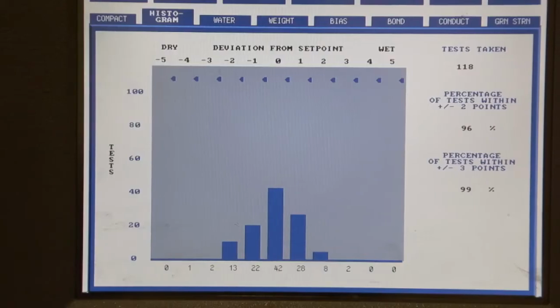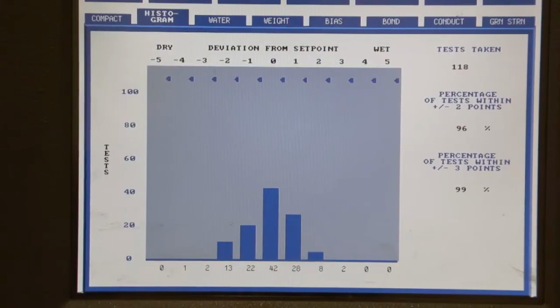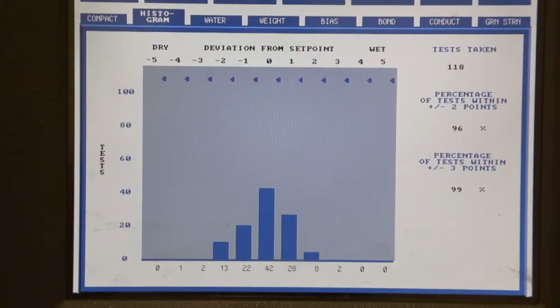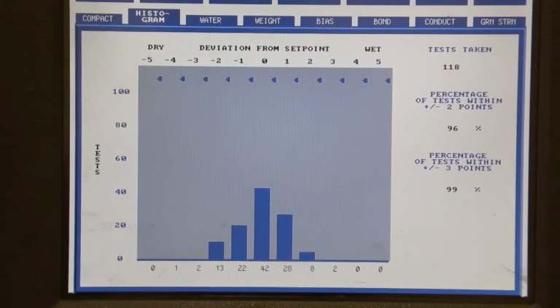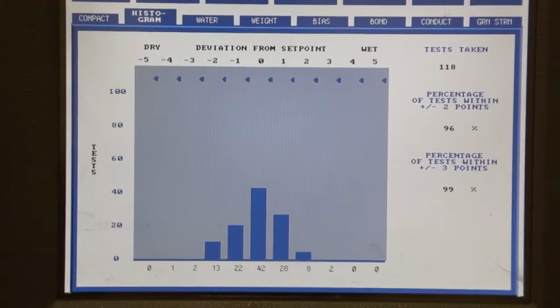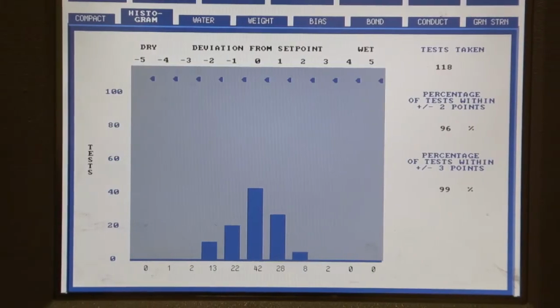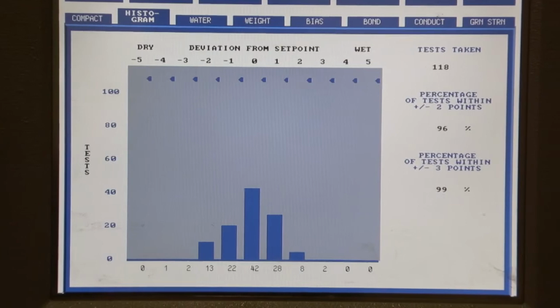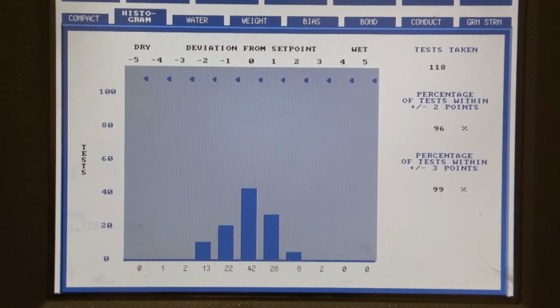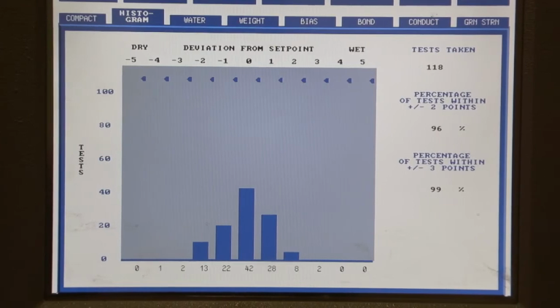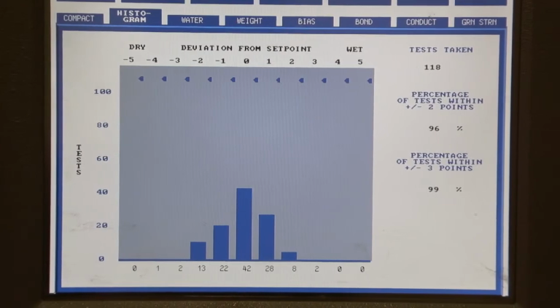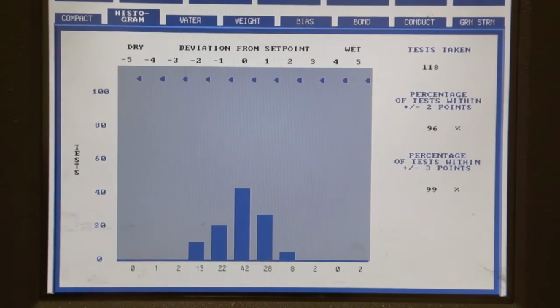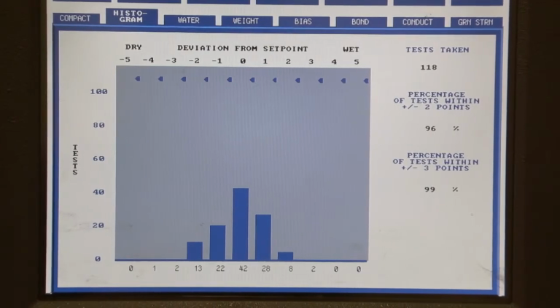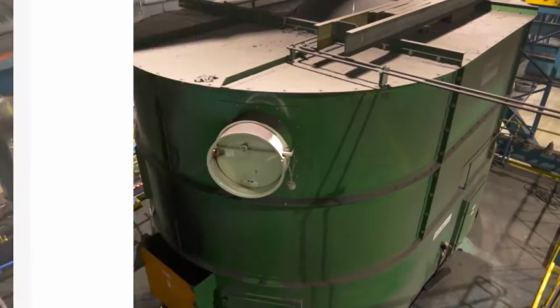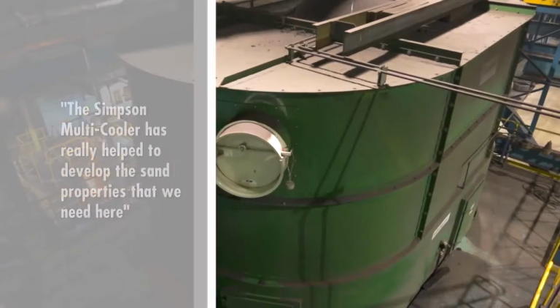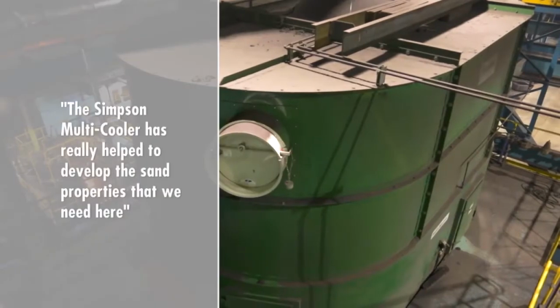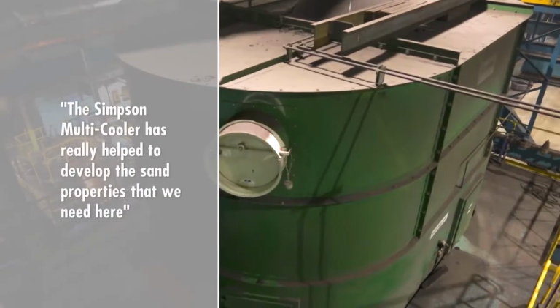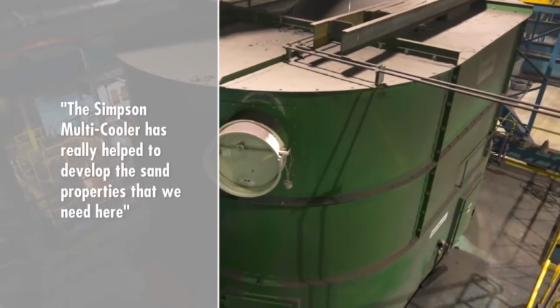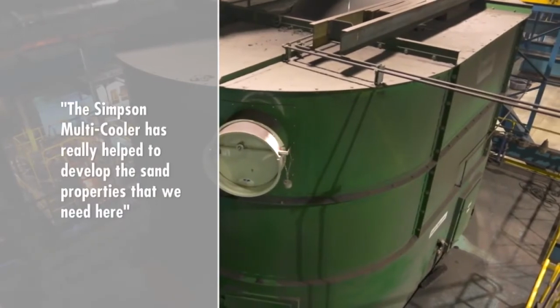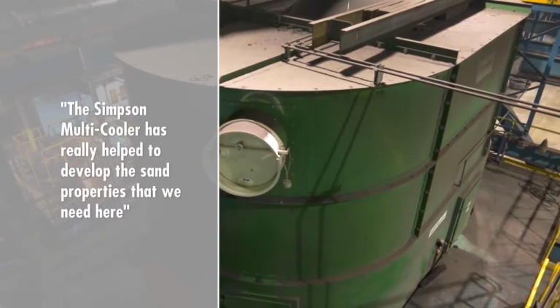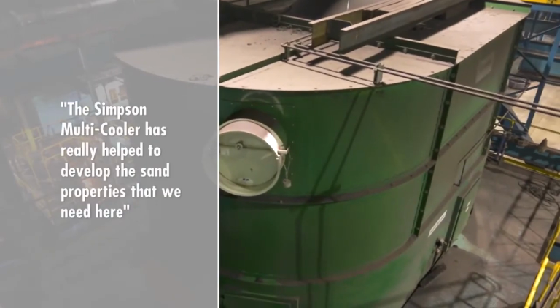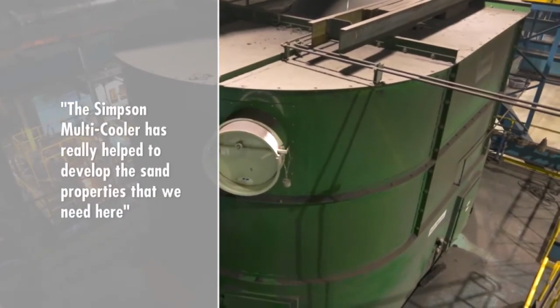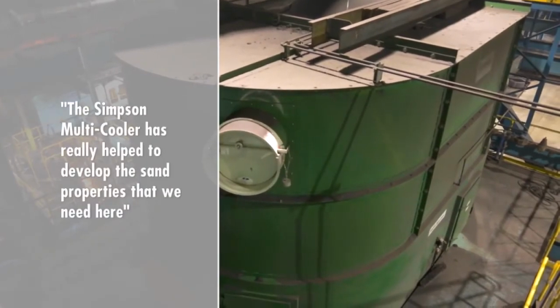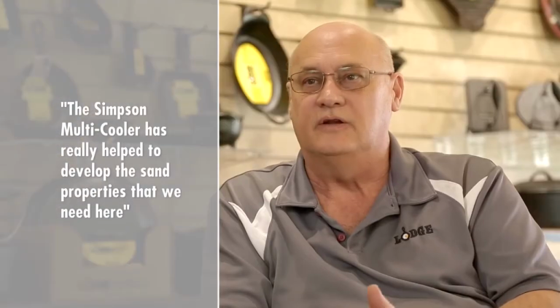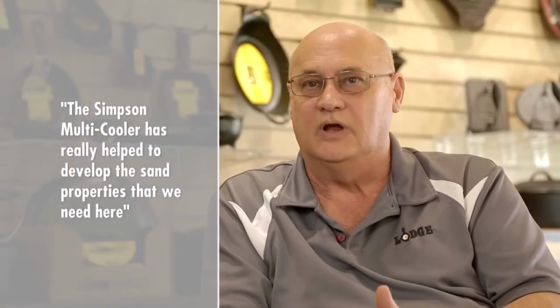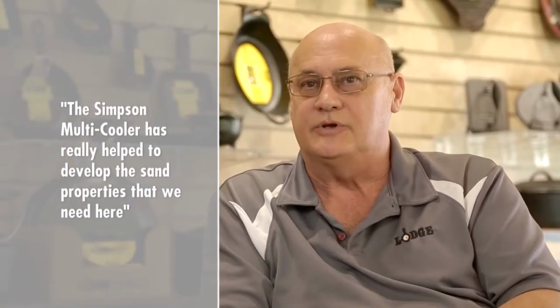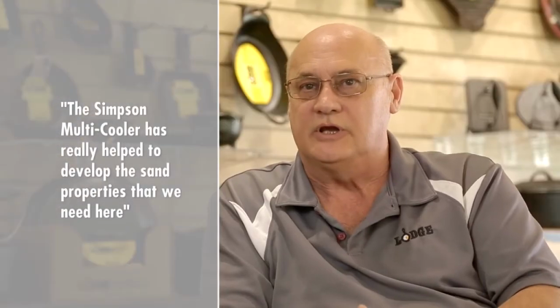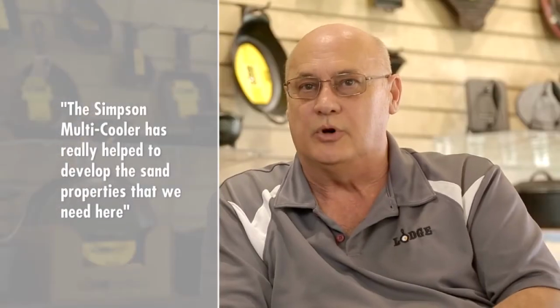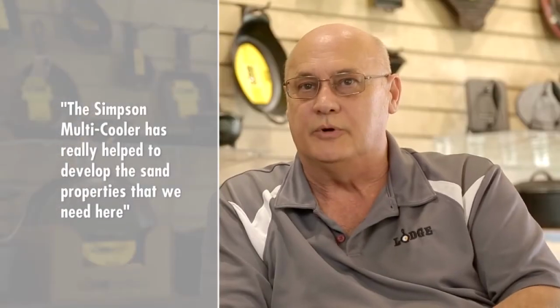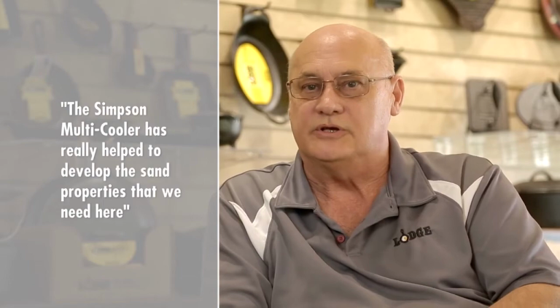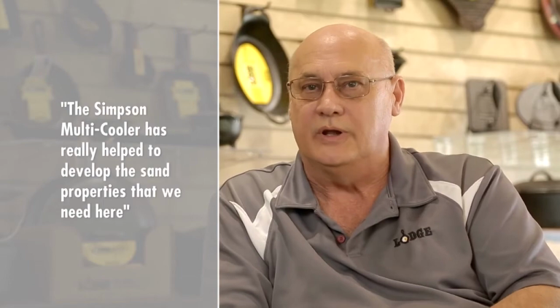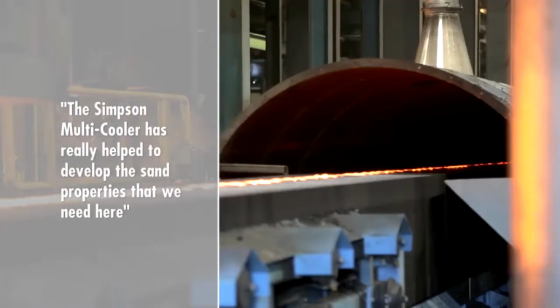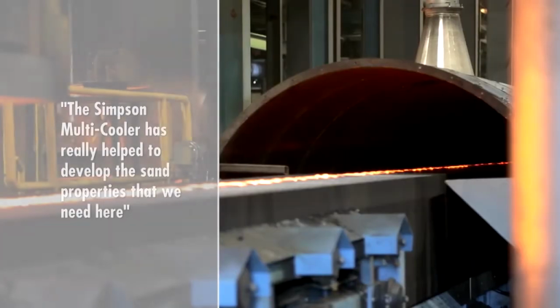Those plants did not have the sand that we do here at Lodge. They could not do the things that we do. The Simpson multi-cooler has really helped to develop the sand properties that we need here.